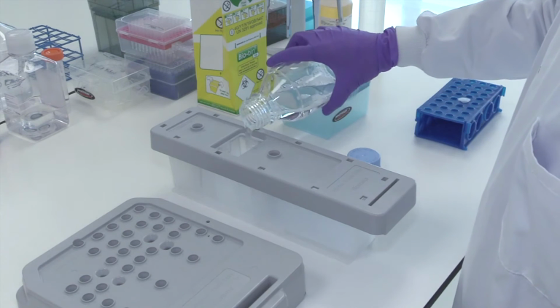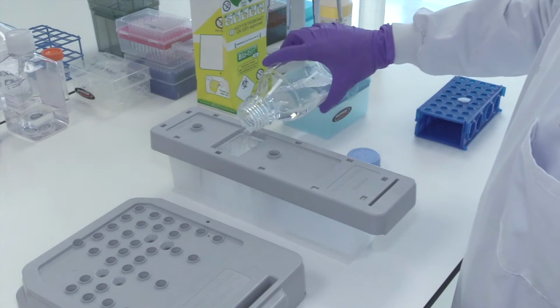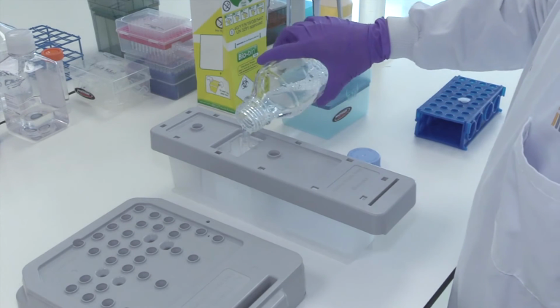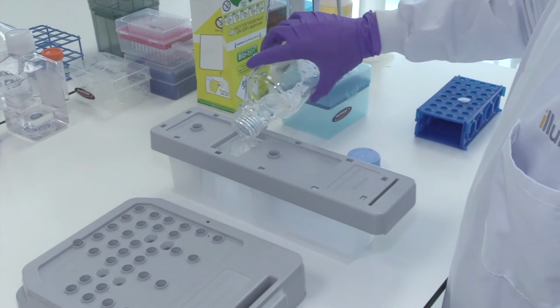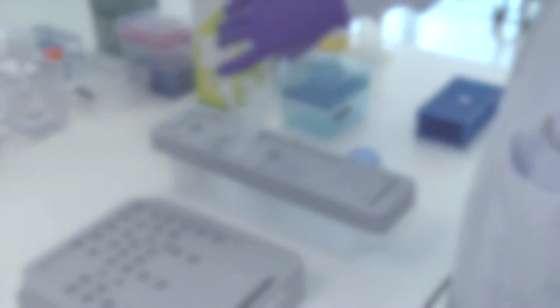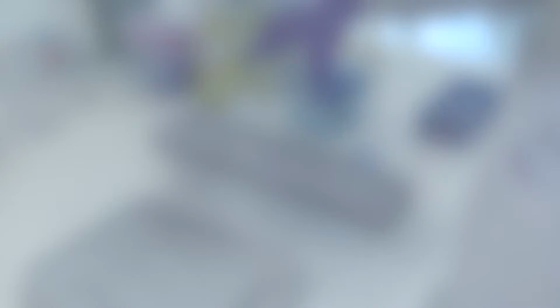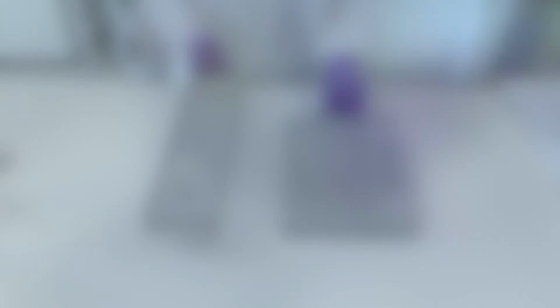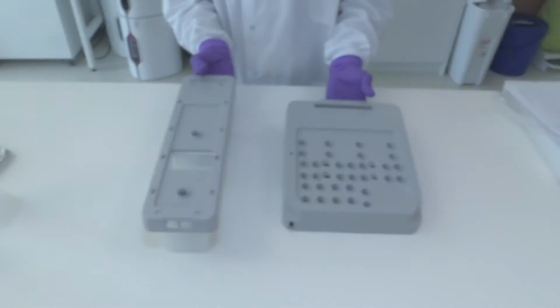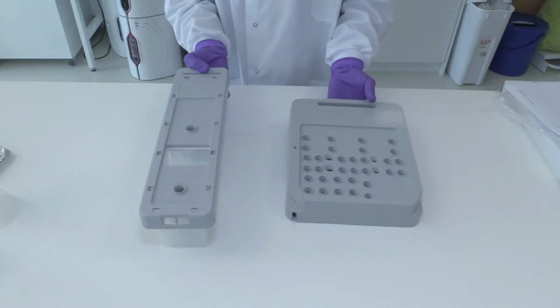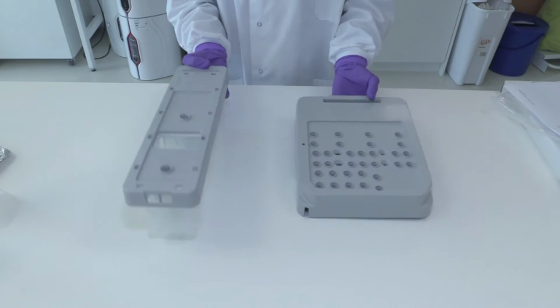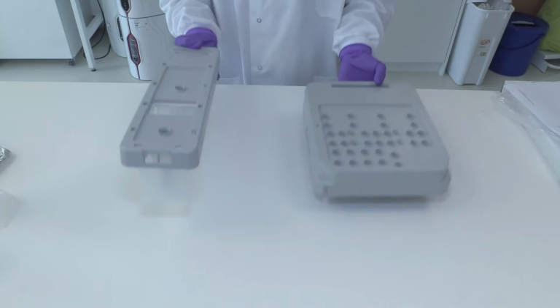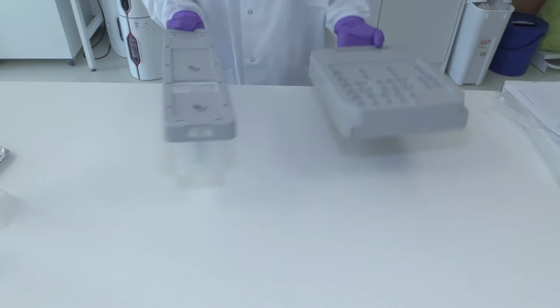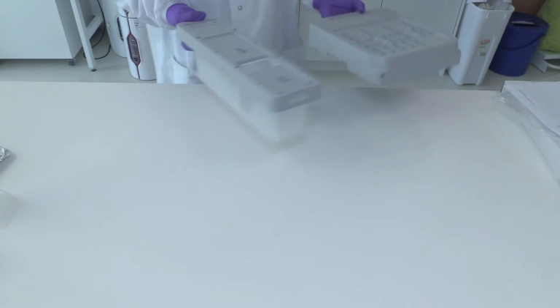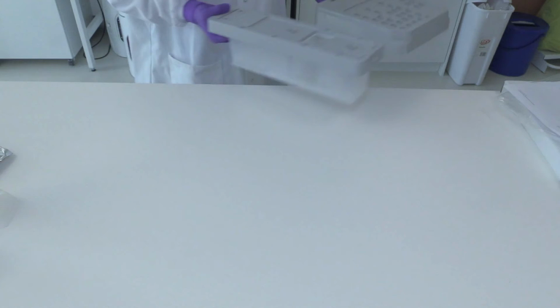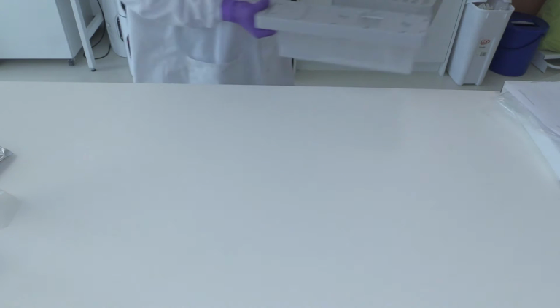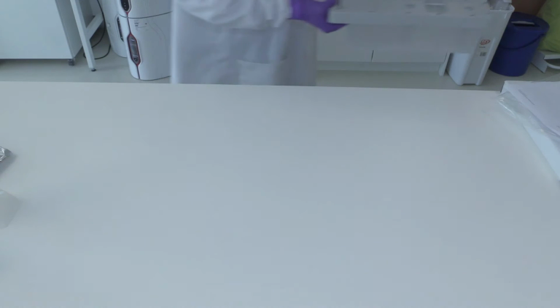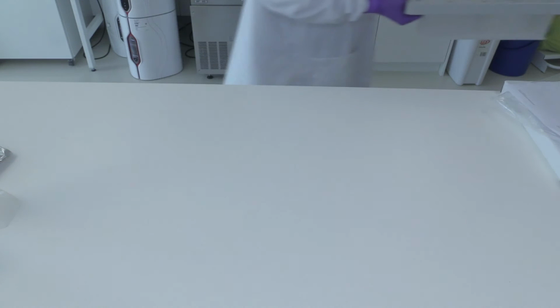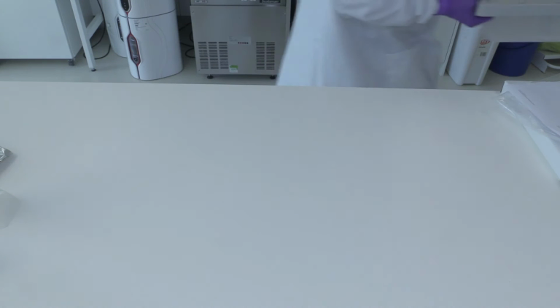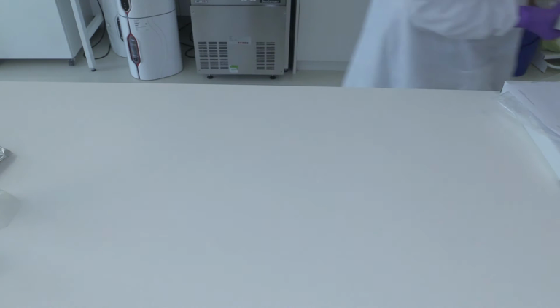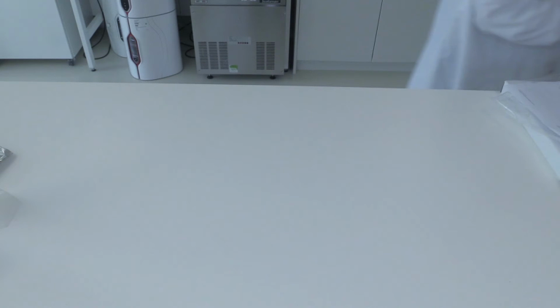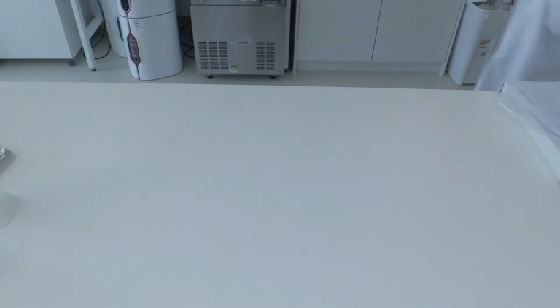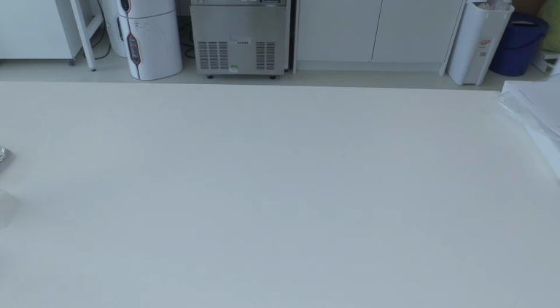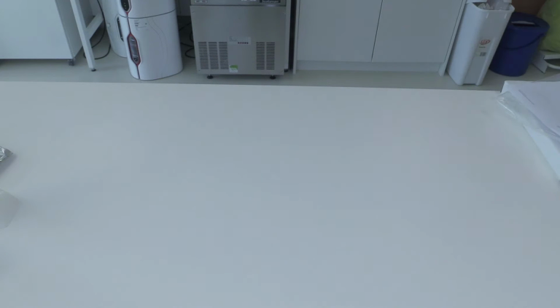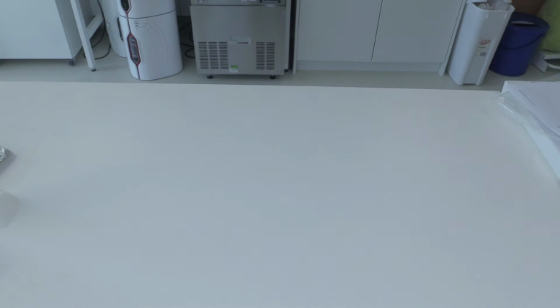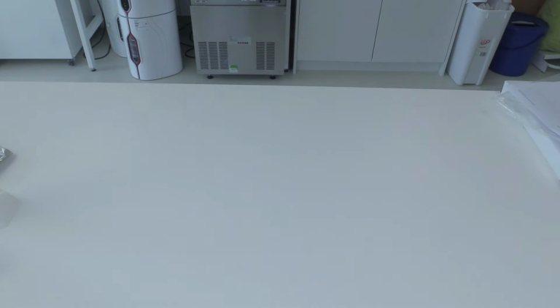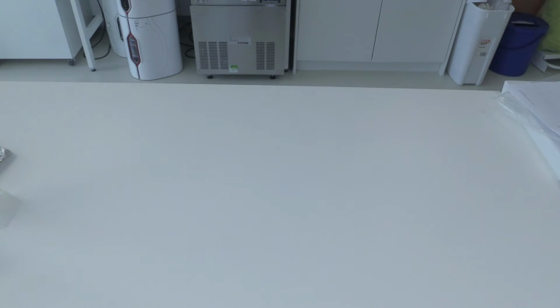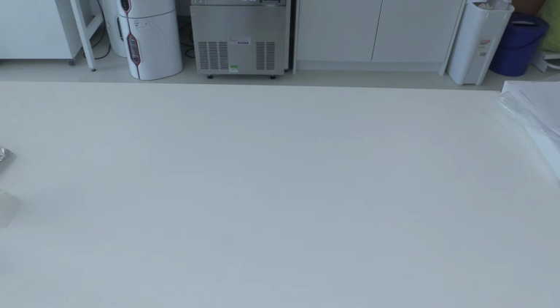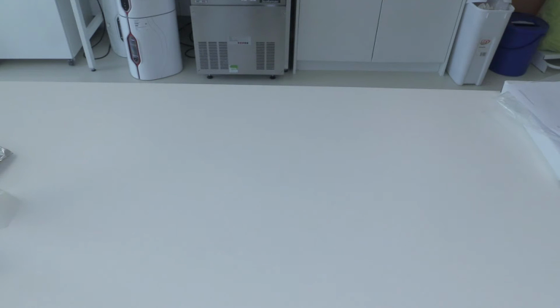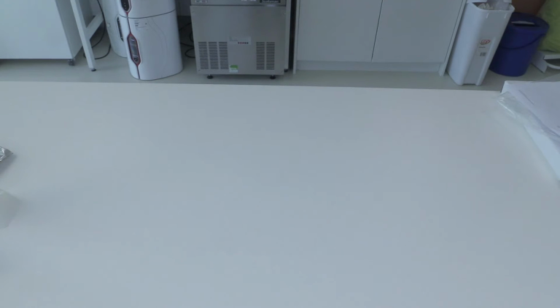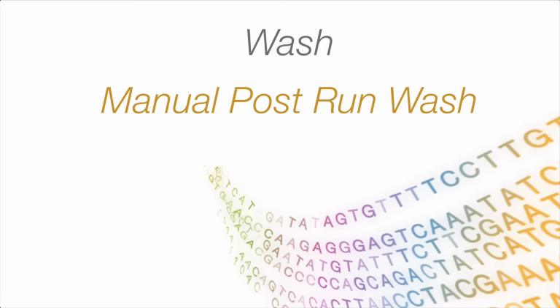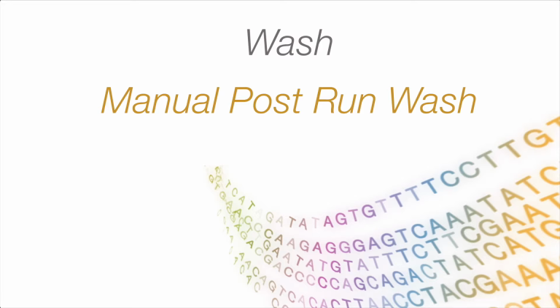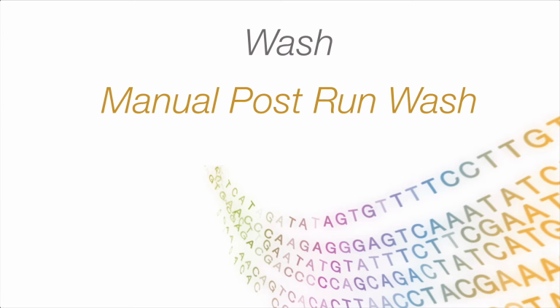Now load both the wash reagent cartridge and the wash buffer cartridge with a used flow cell on the NexSeq to start the quick wash.